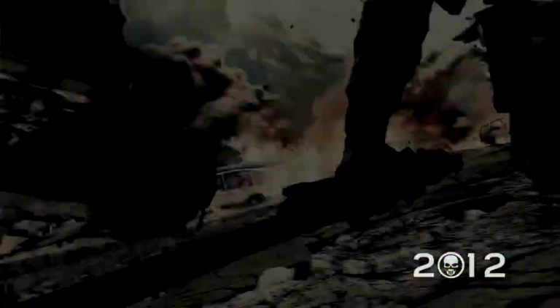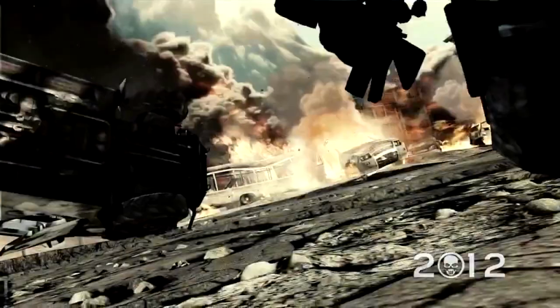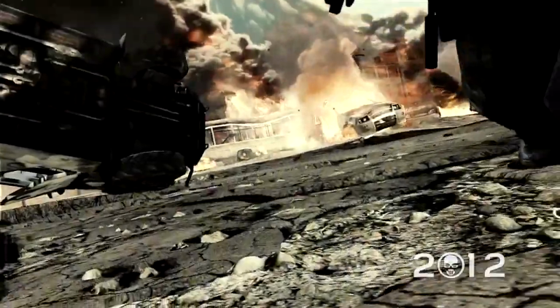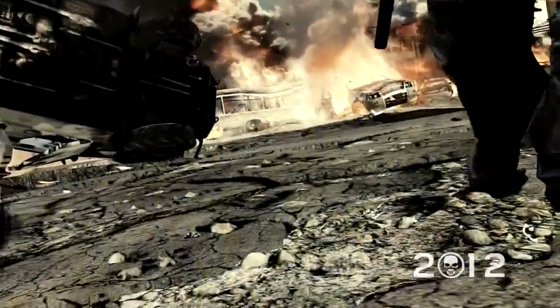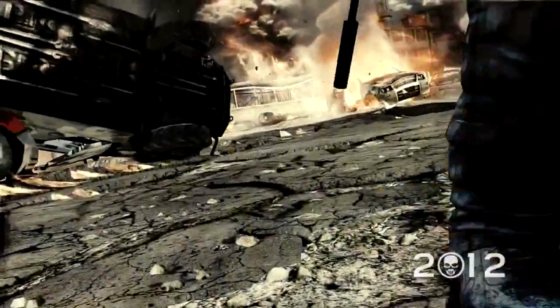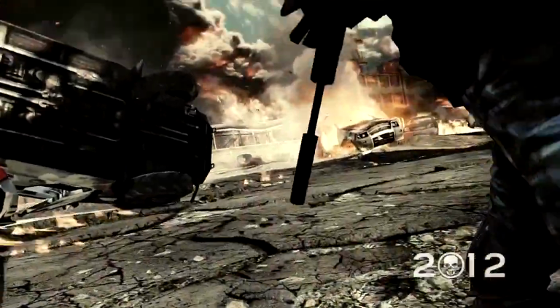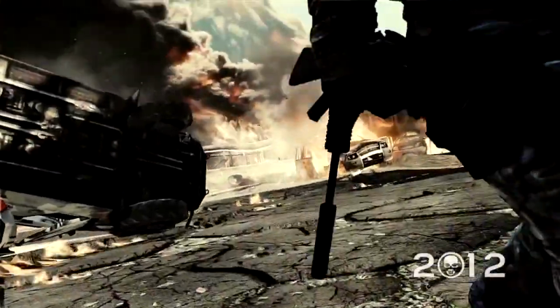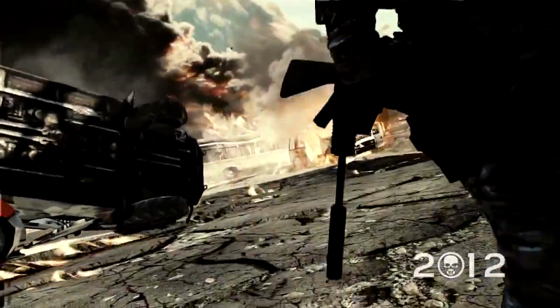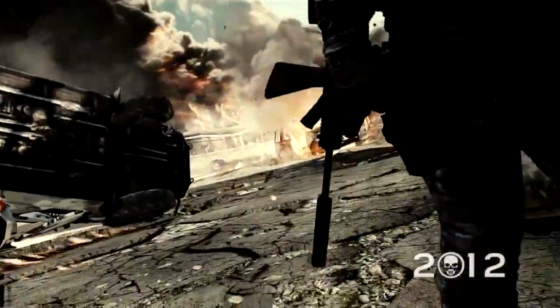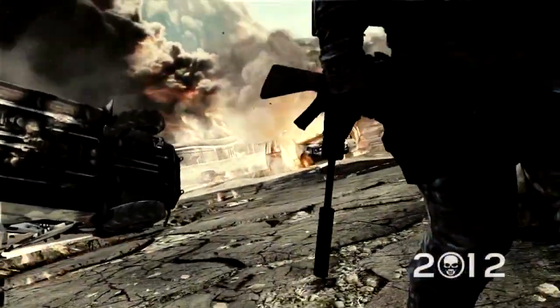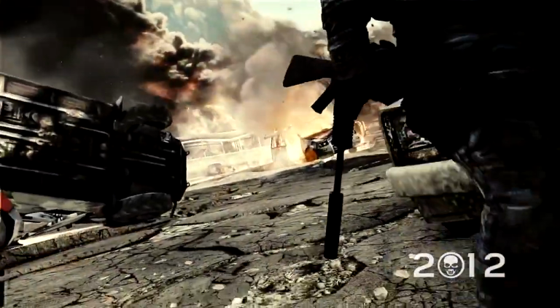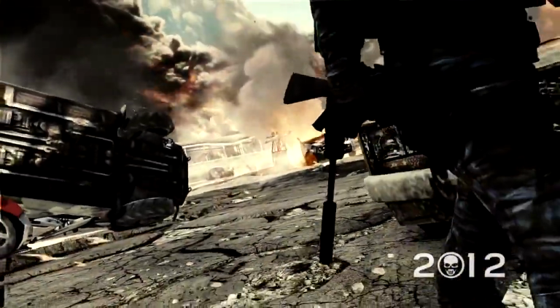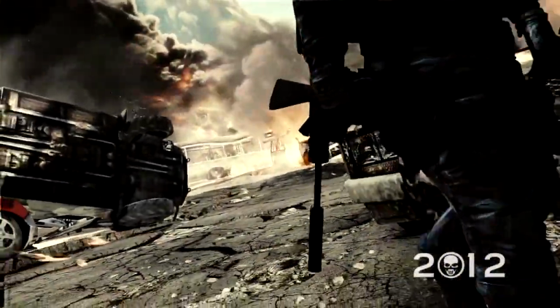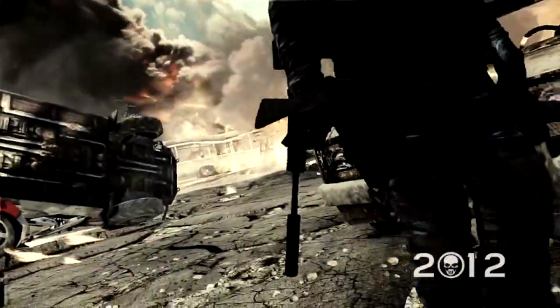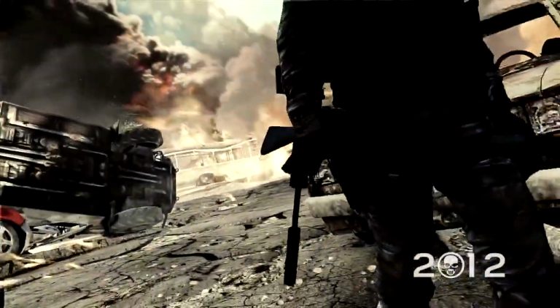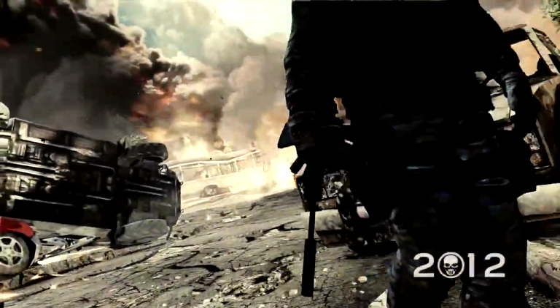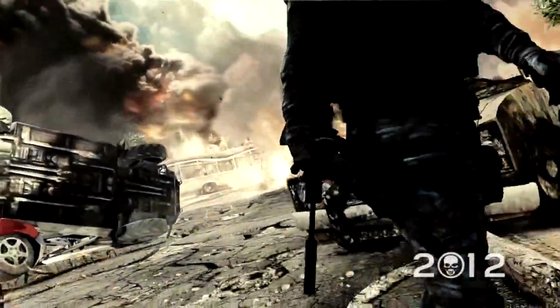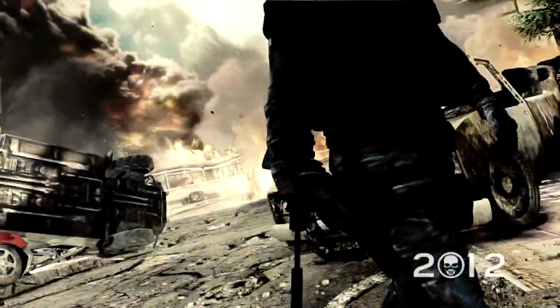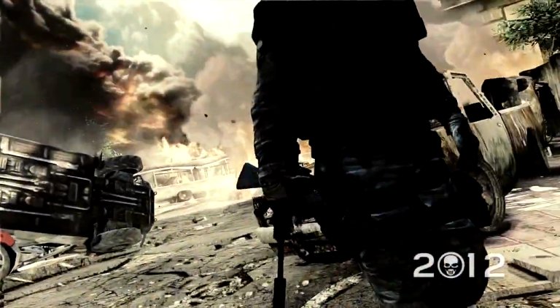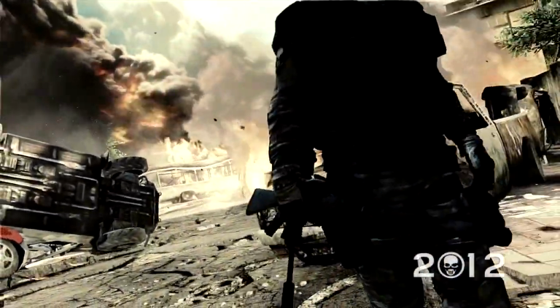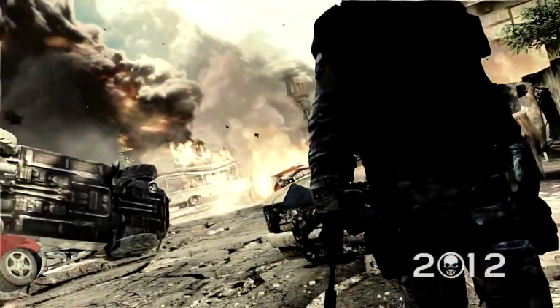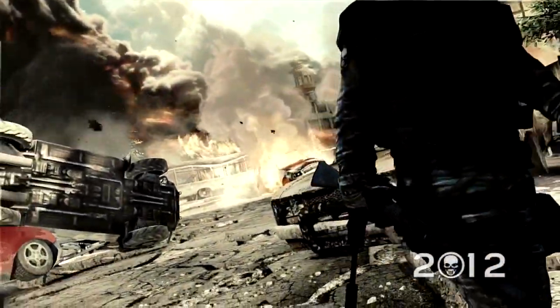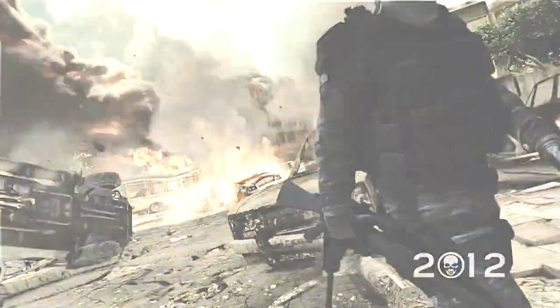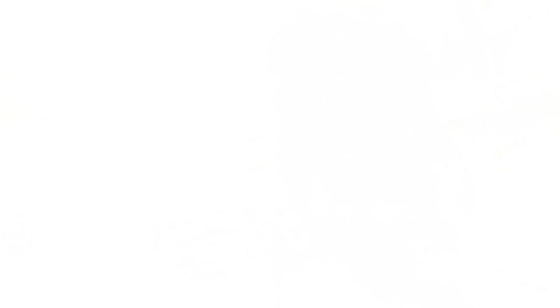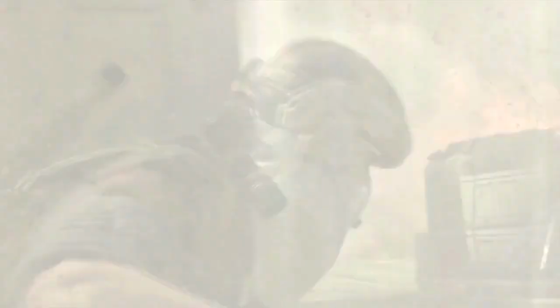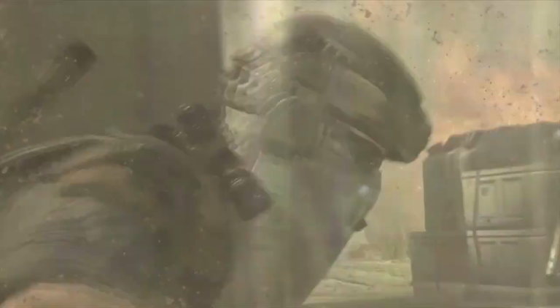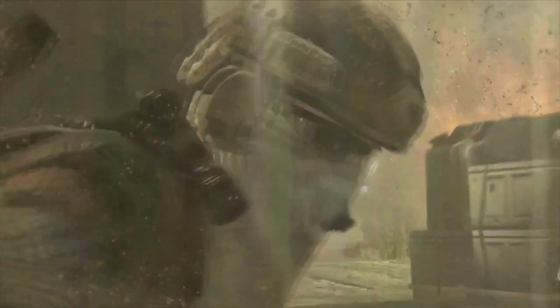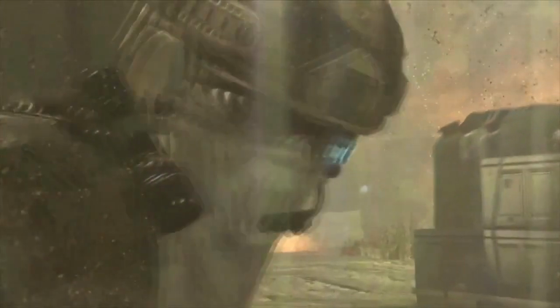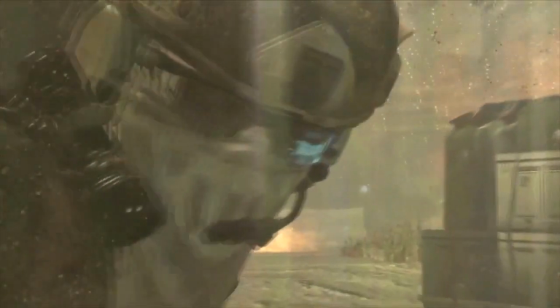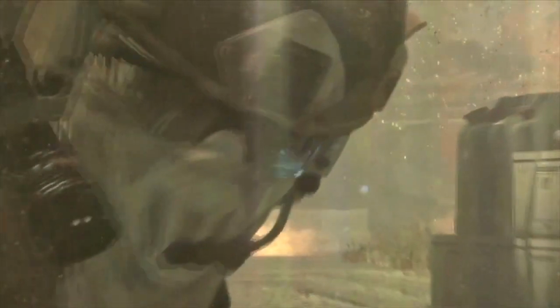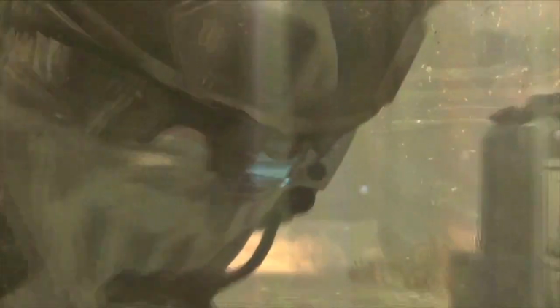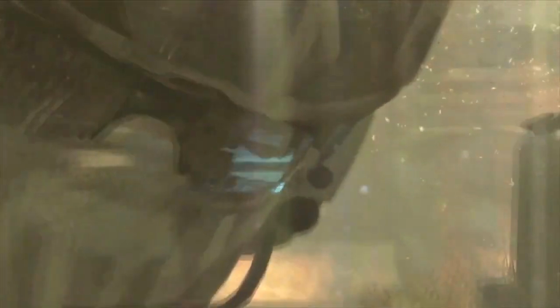We hope you have enjoyed this sneak peek at the animation and cover systems of Ghost Recon Future Soldier. Stay tuned for the next Inside Recon.